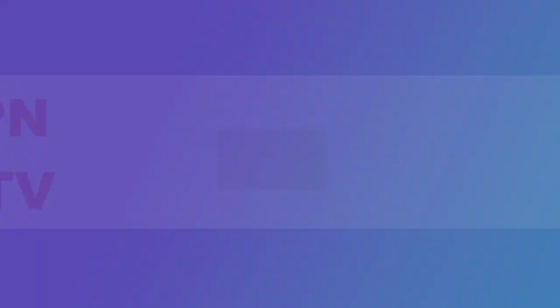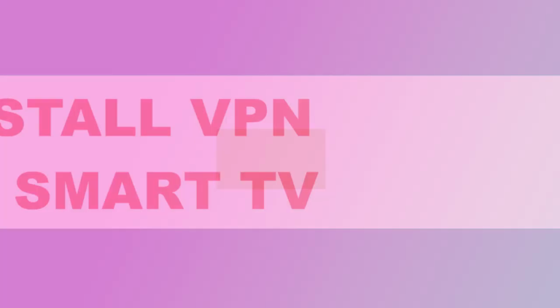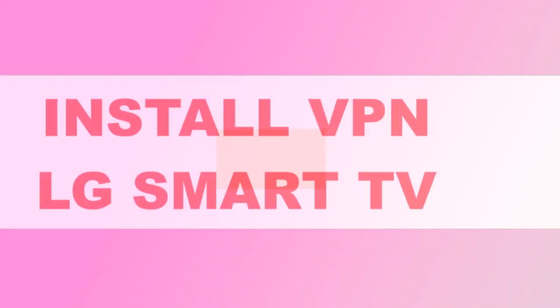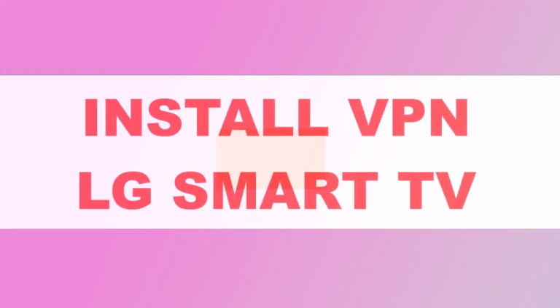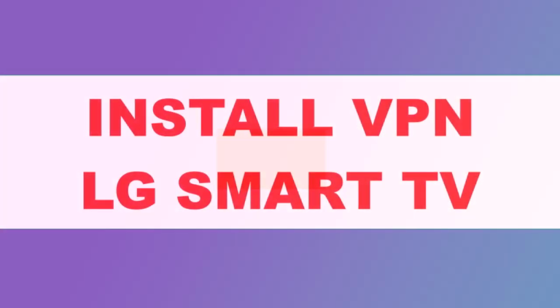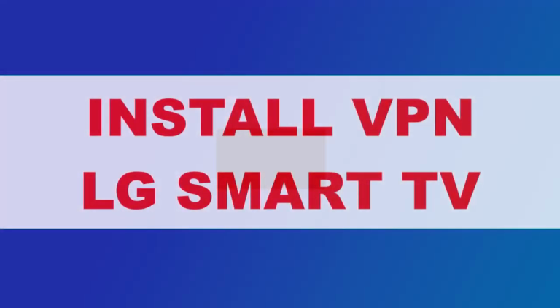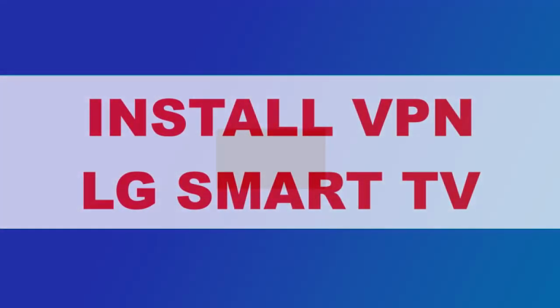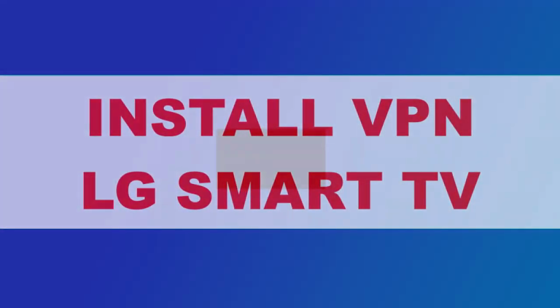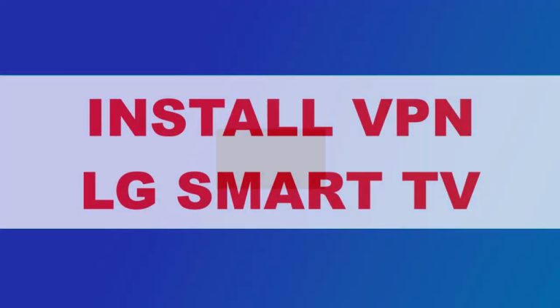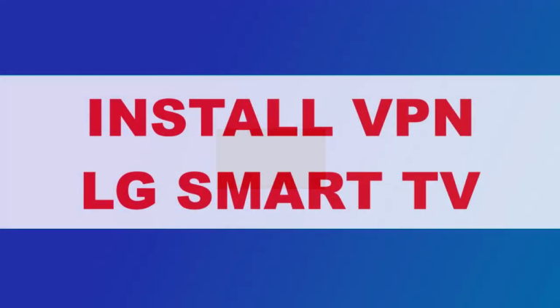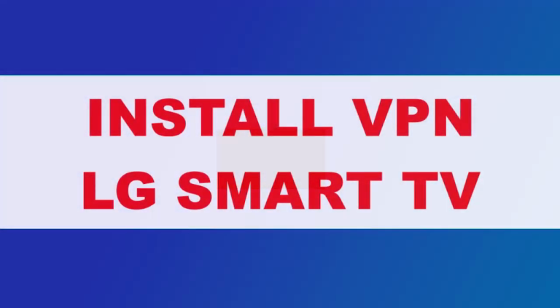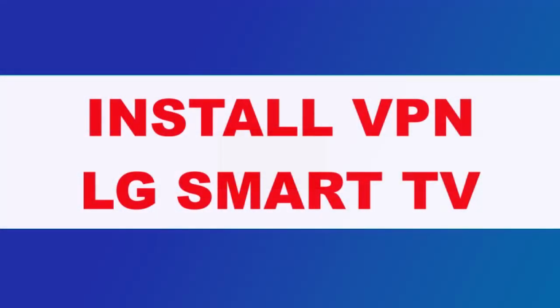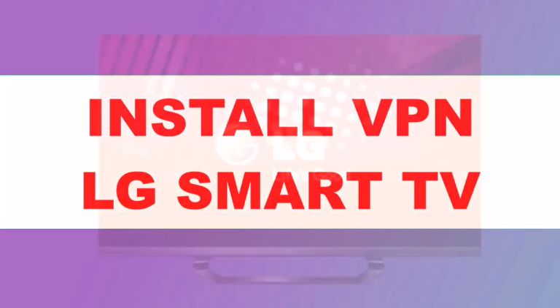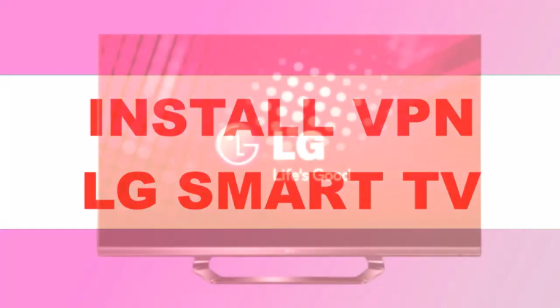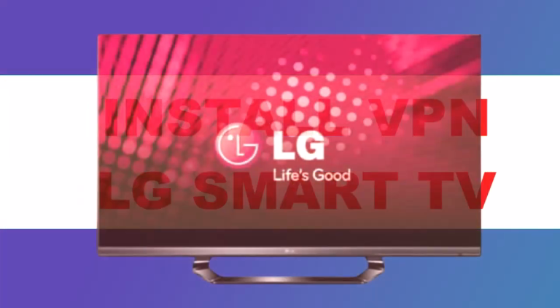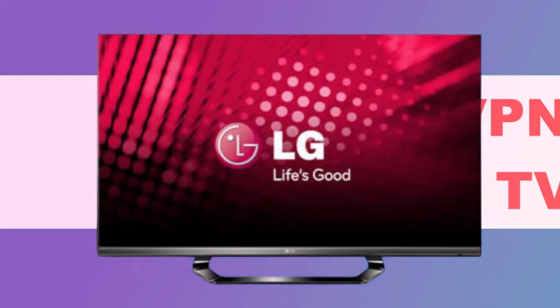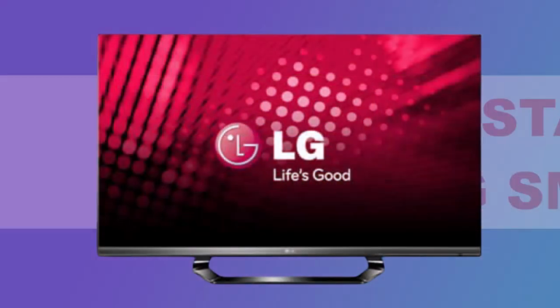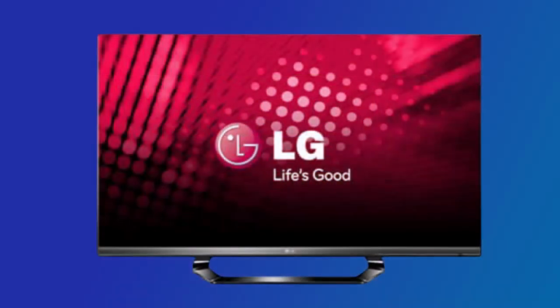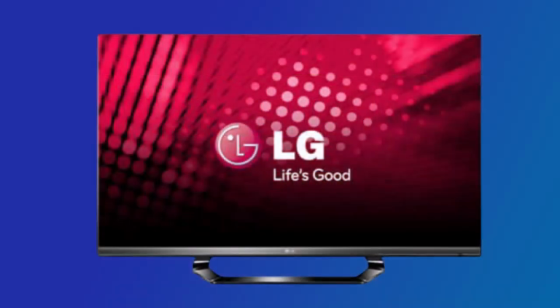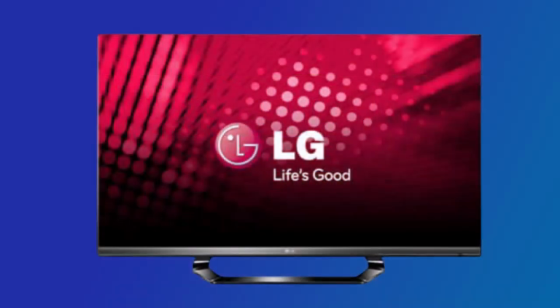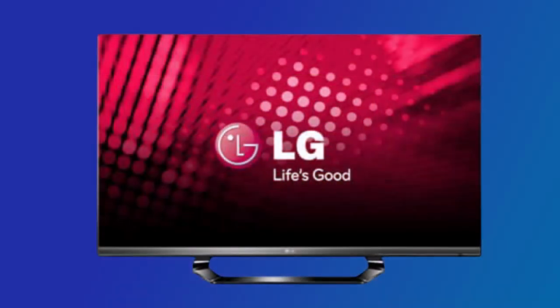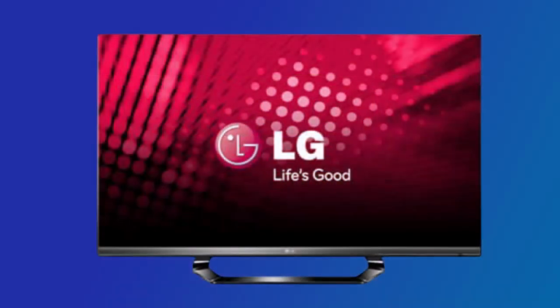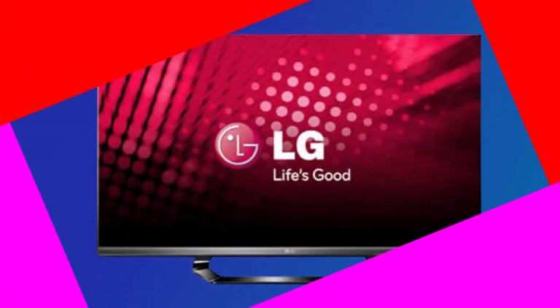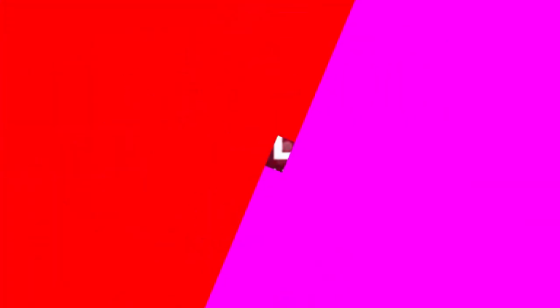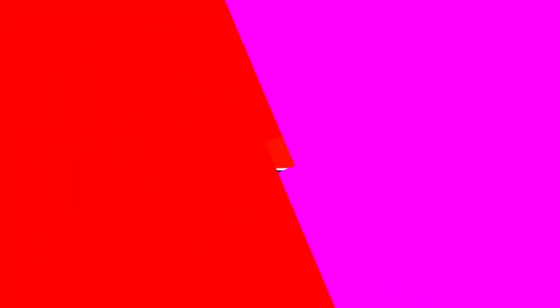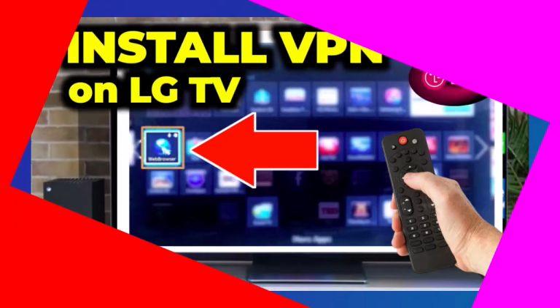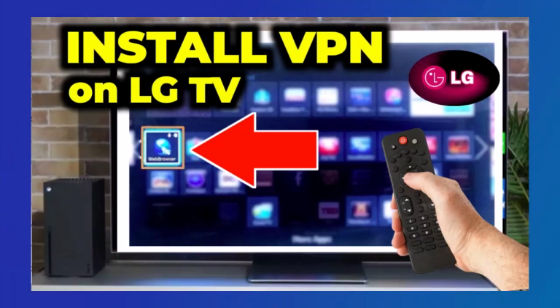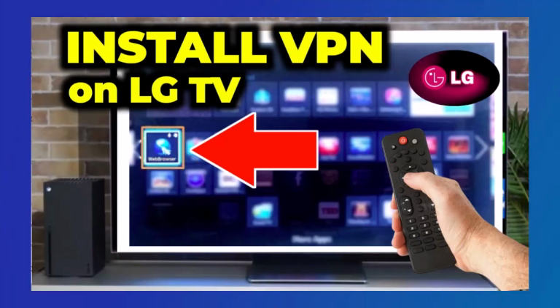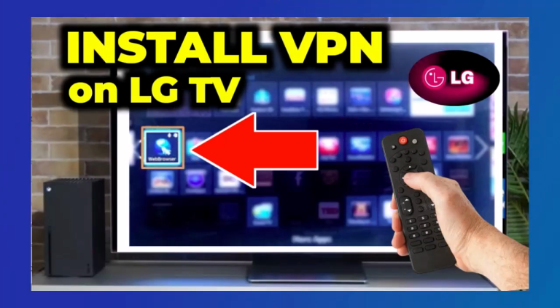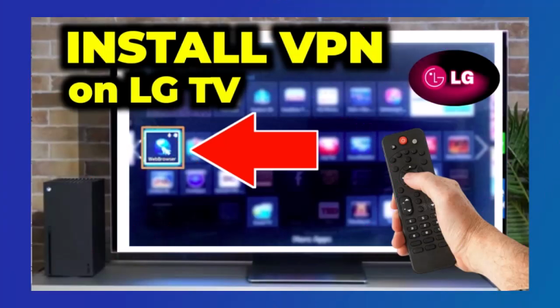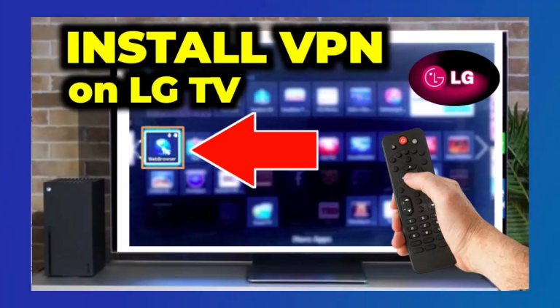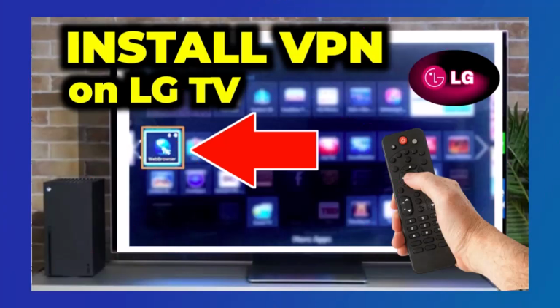In this video, I'll show you how to download and install a VPN on your LG Smart TV step-by-step.